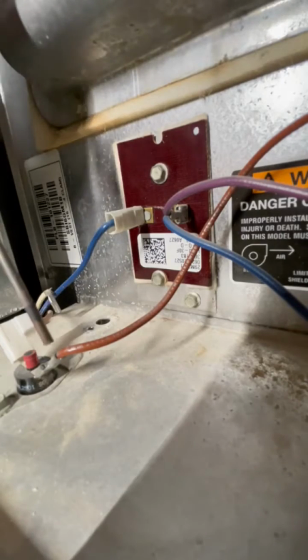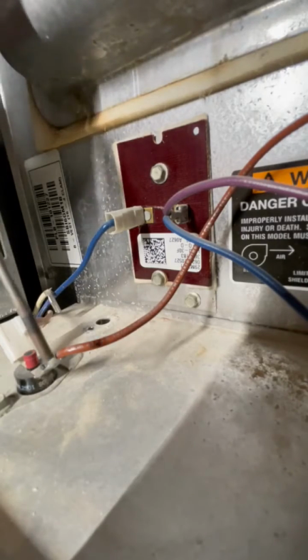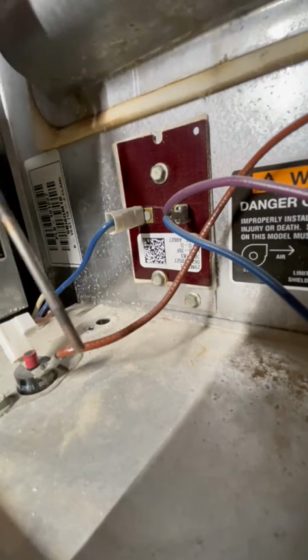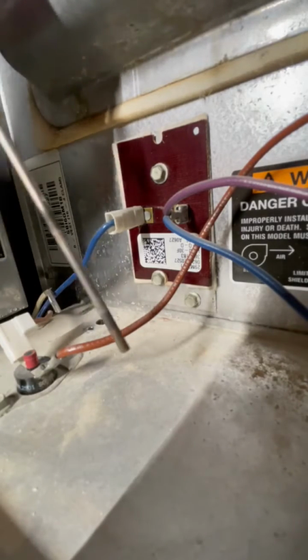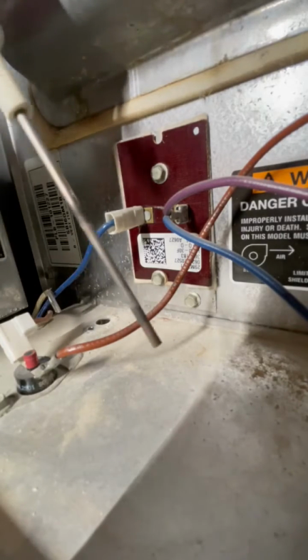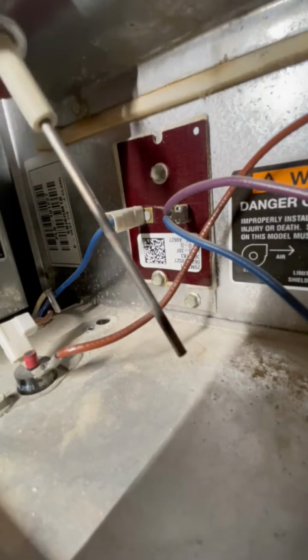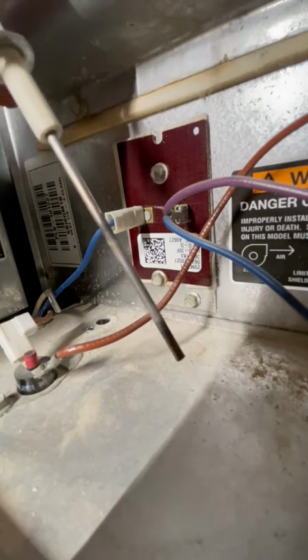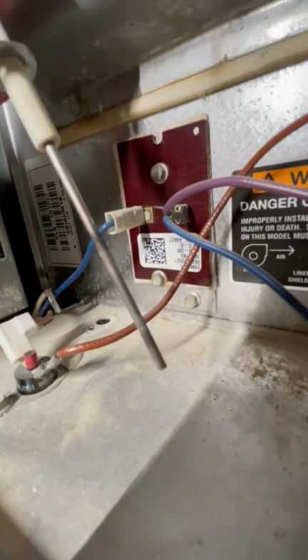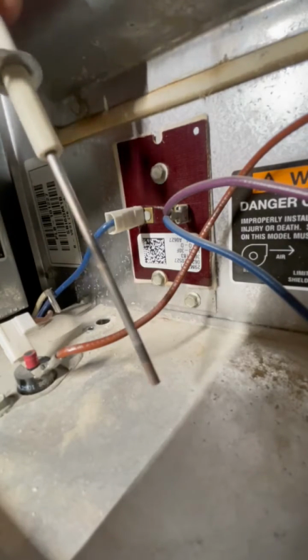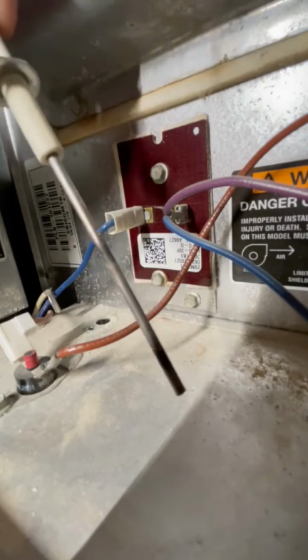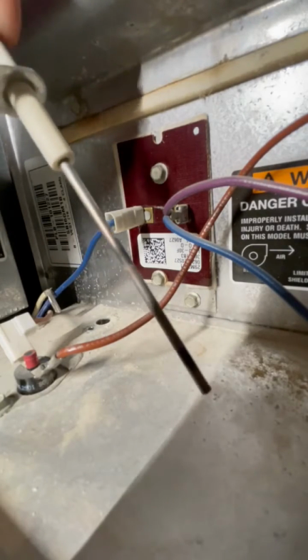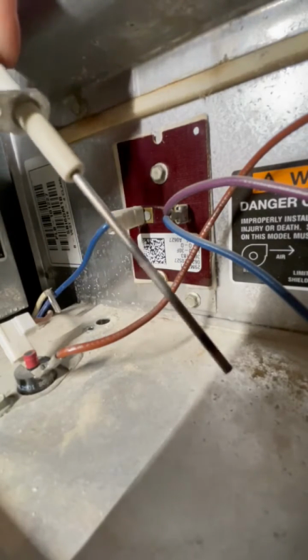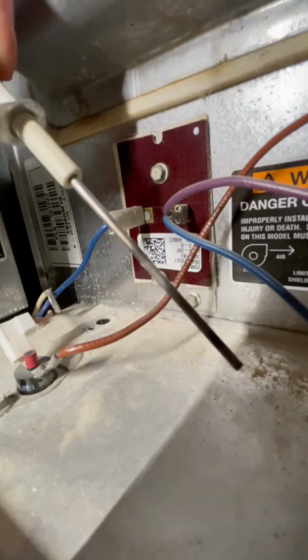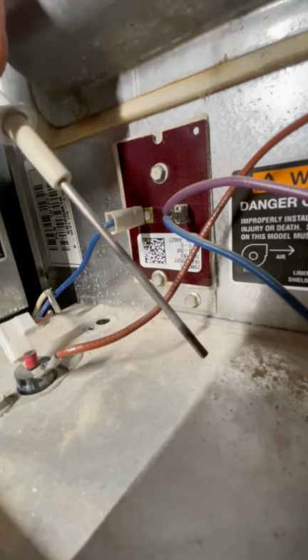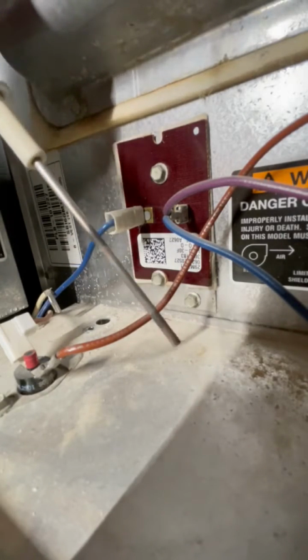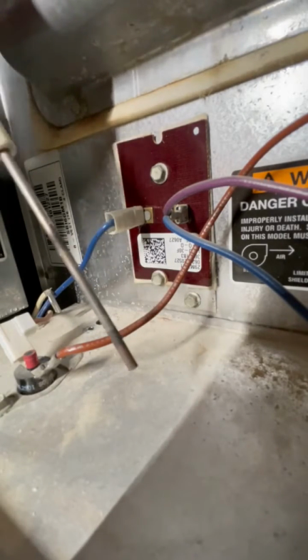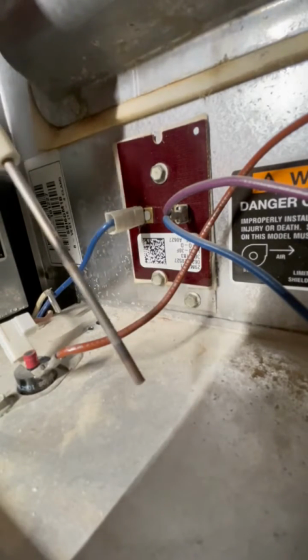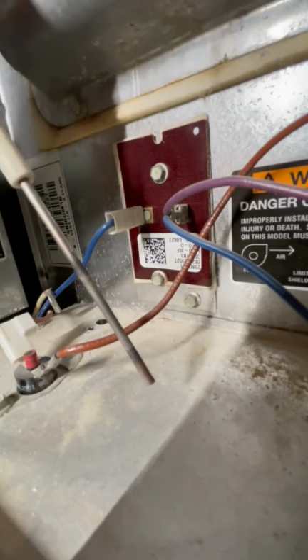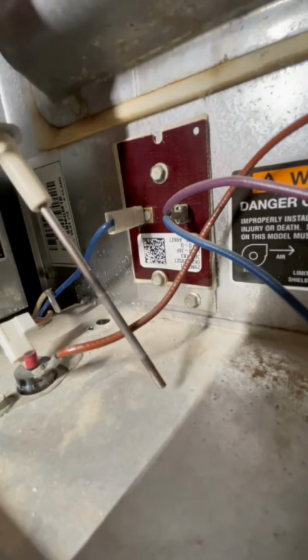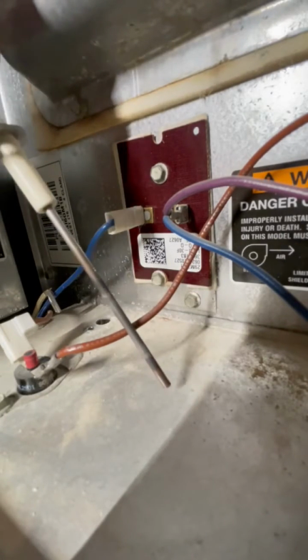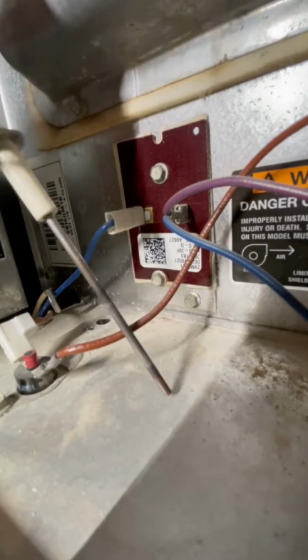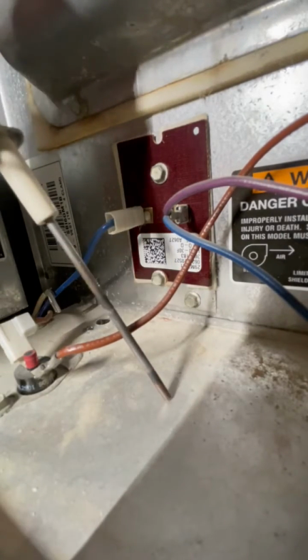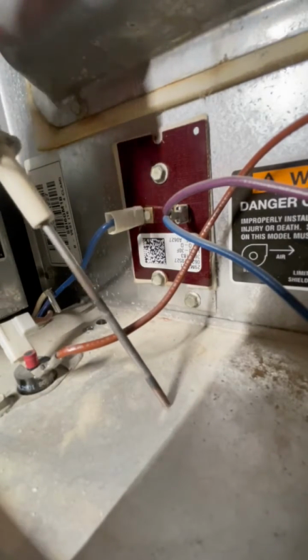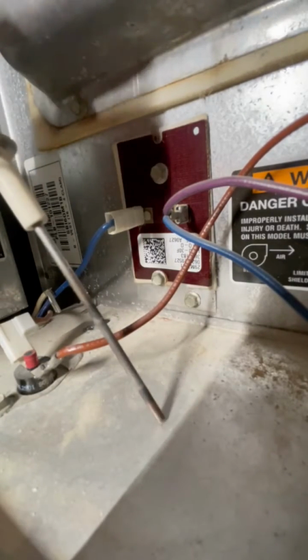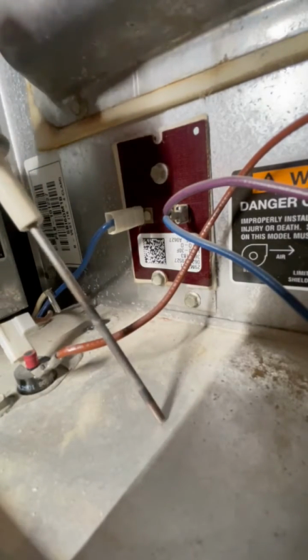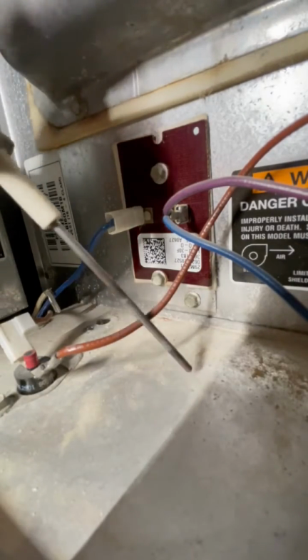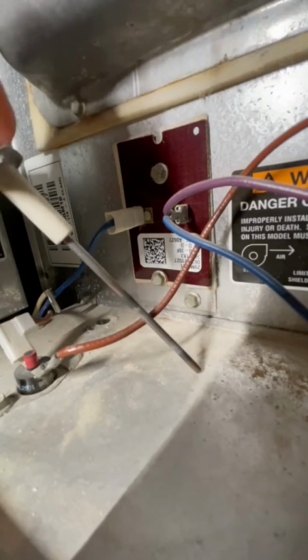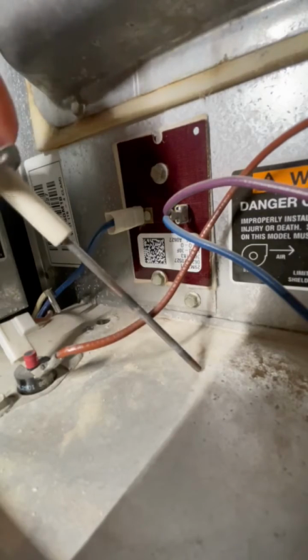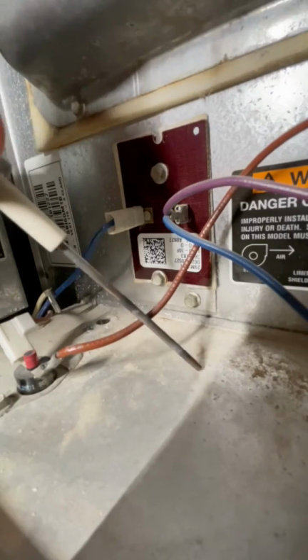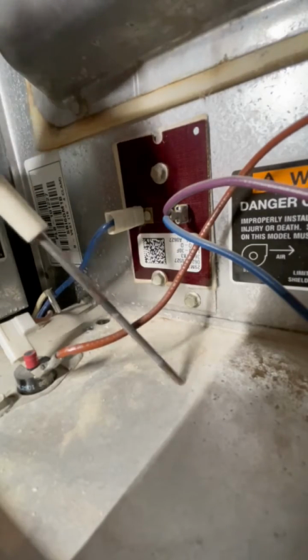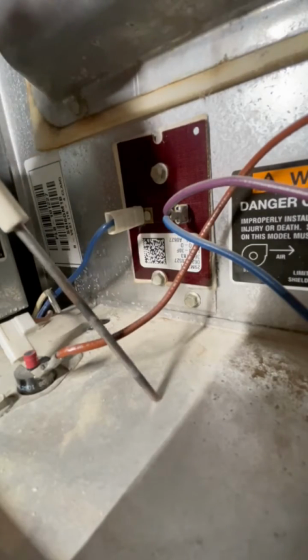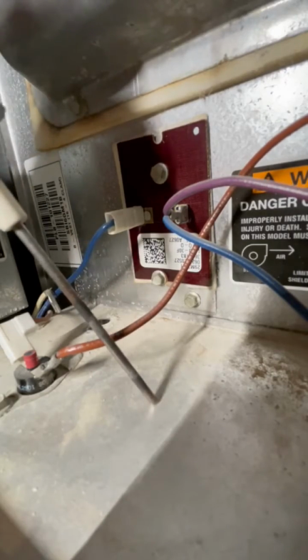That's what it looks like. You can see there's some buildup on it from never being cleaned before.